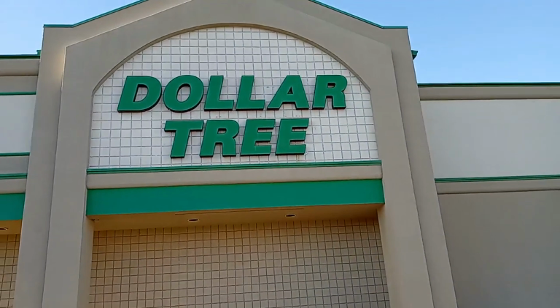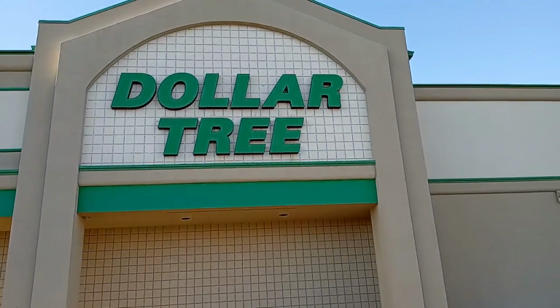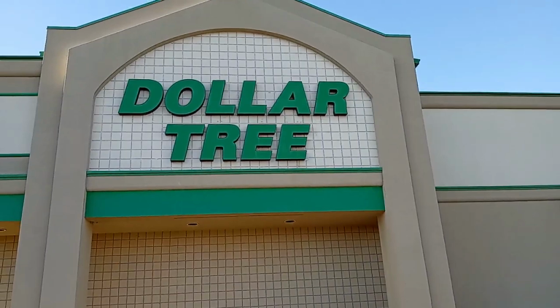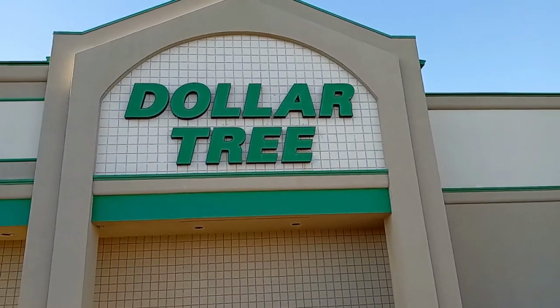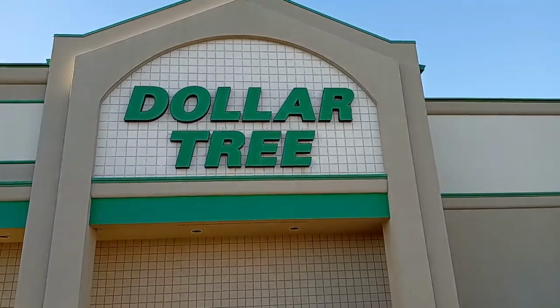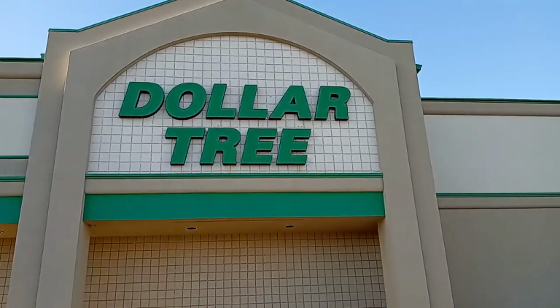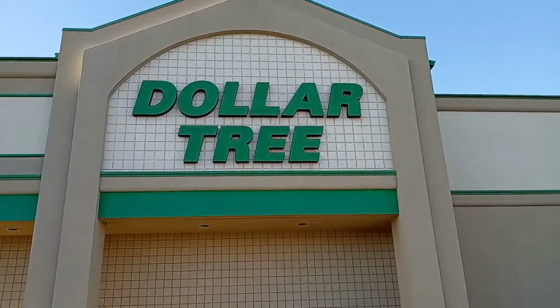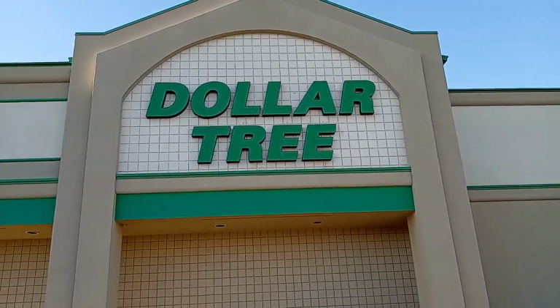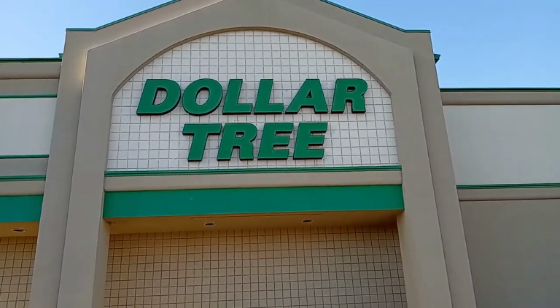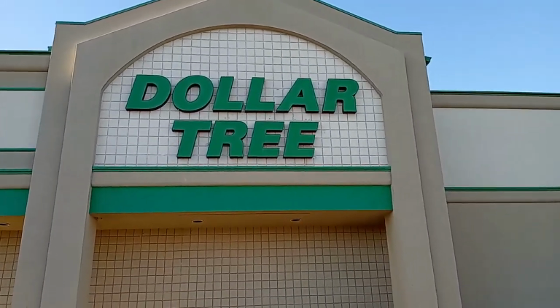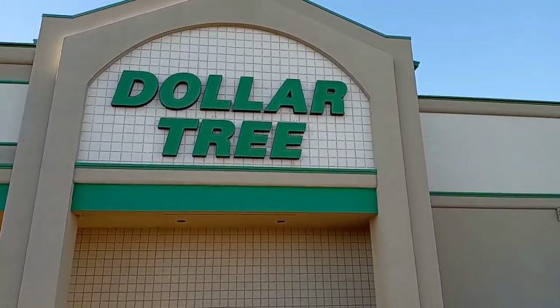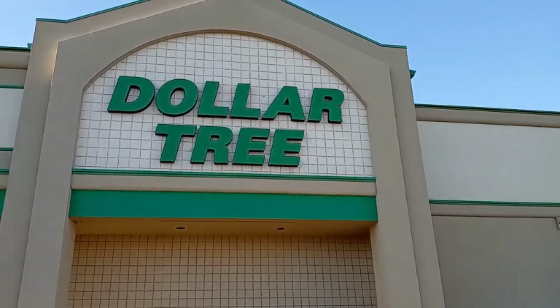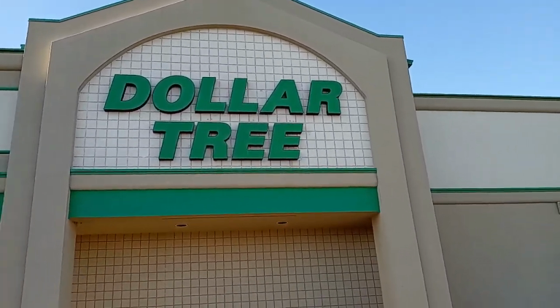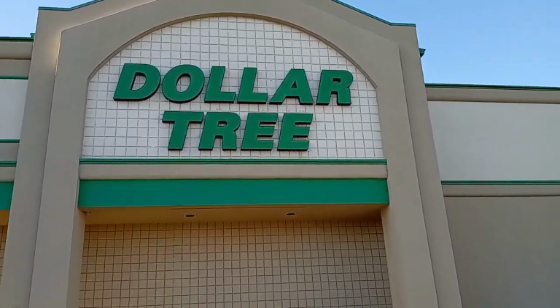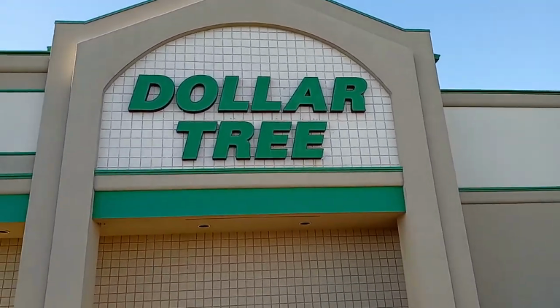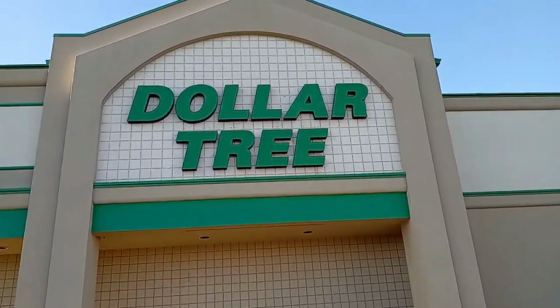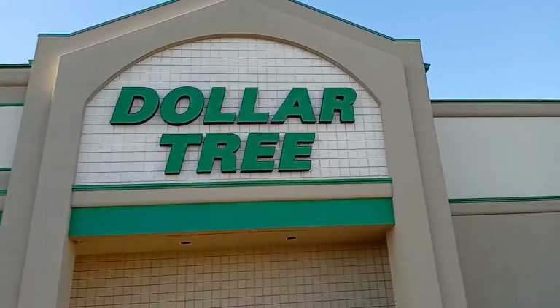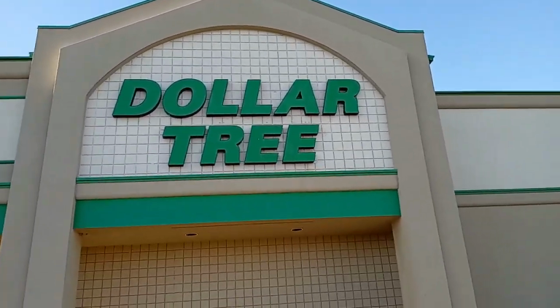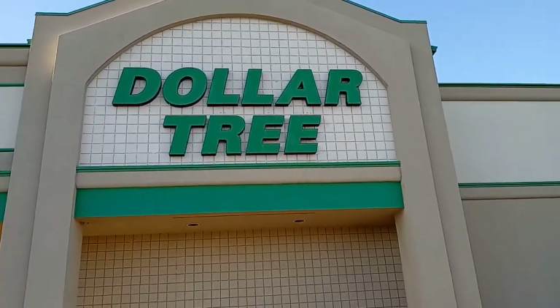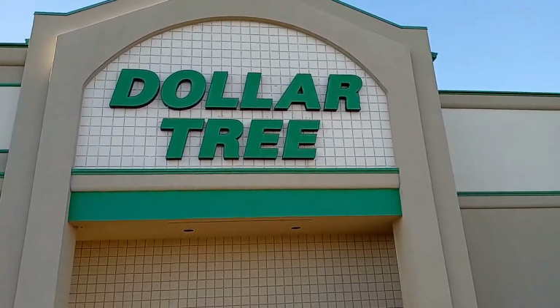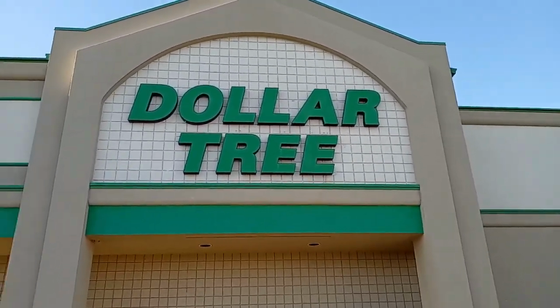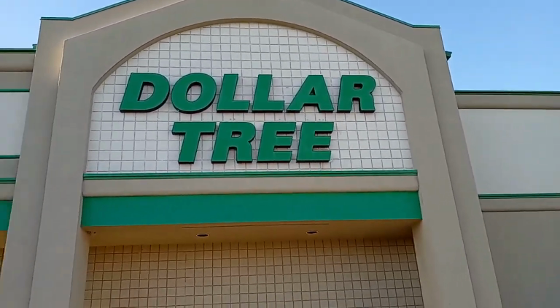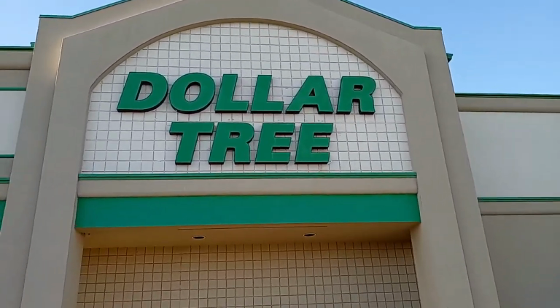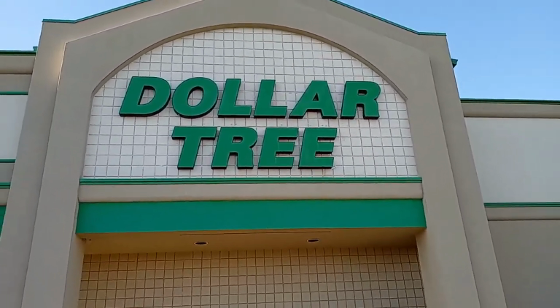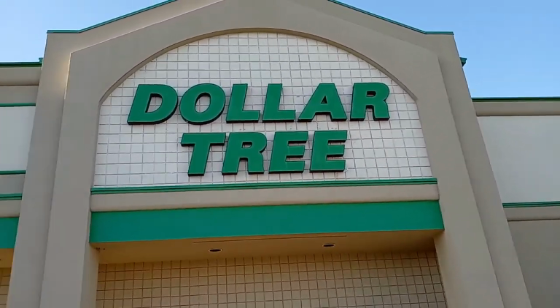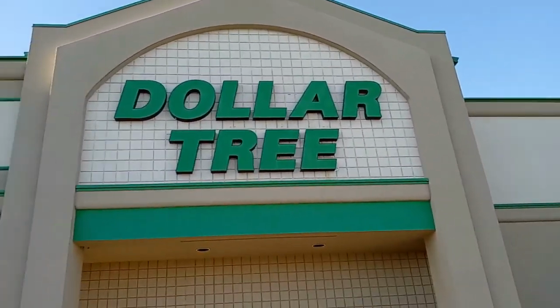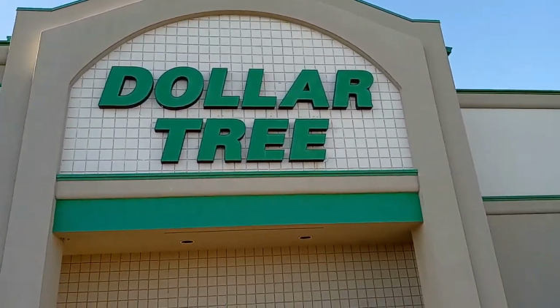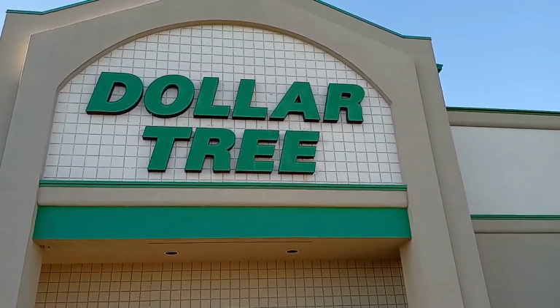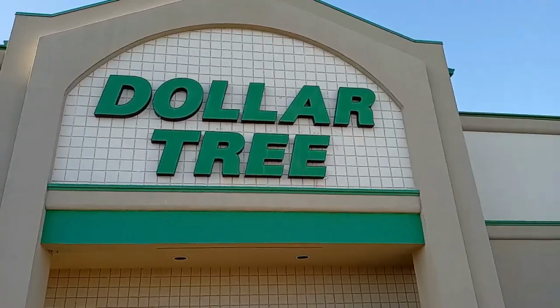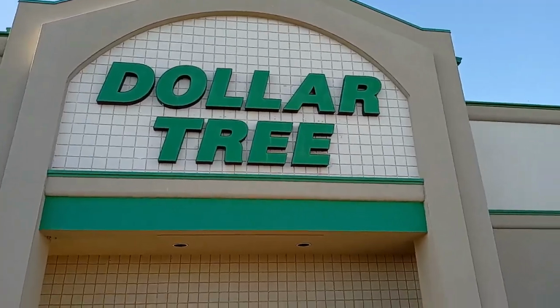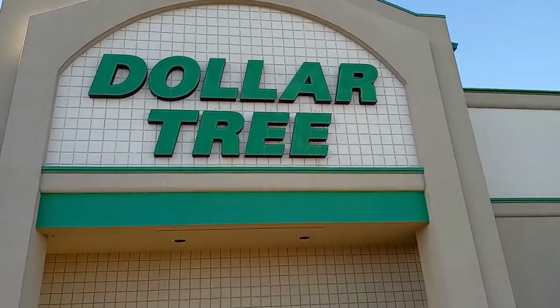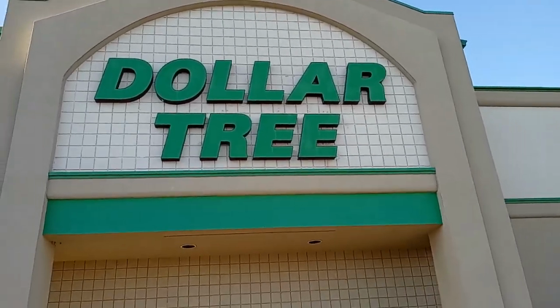Bonus footage. Here I am at the Dollar Tree — I'm going to go in there and complain about how everything is a dollar twenty-five.